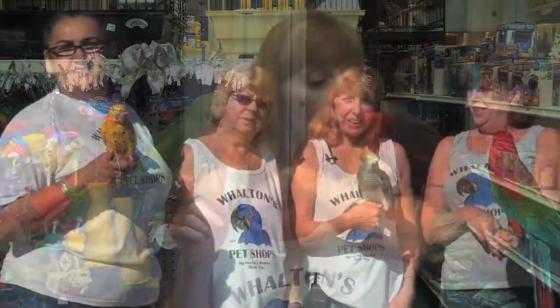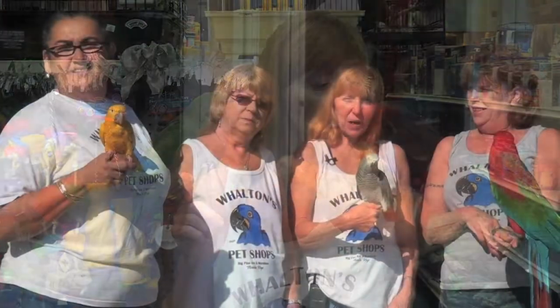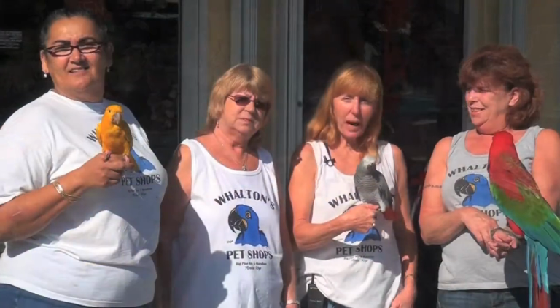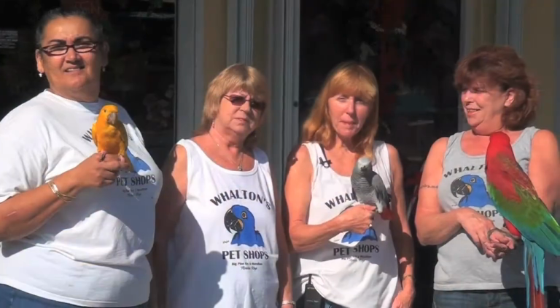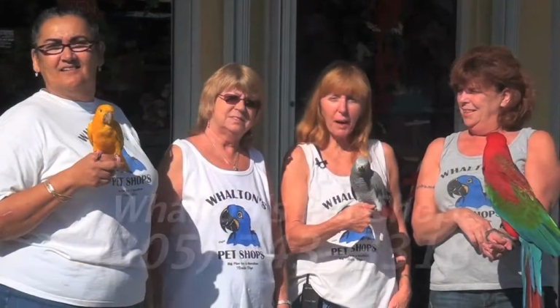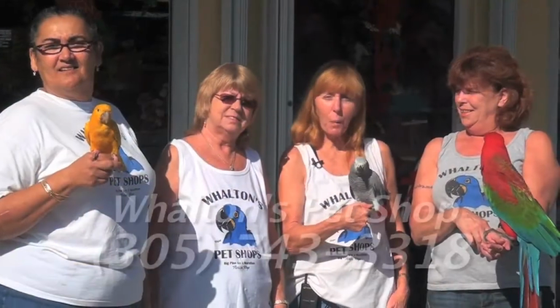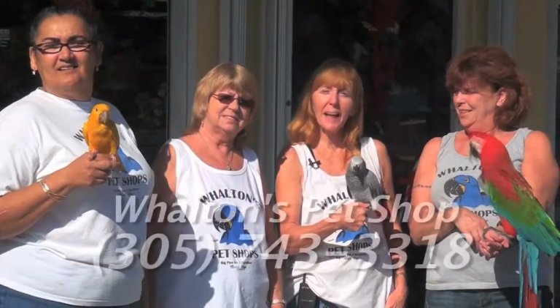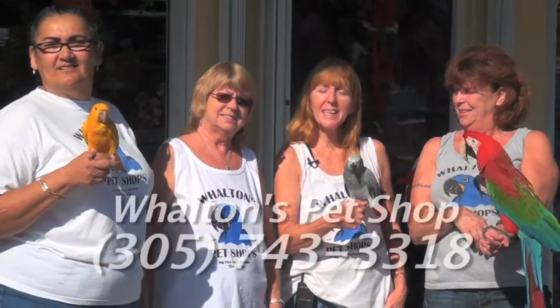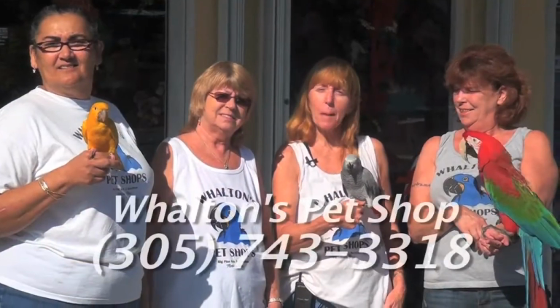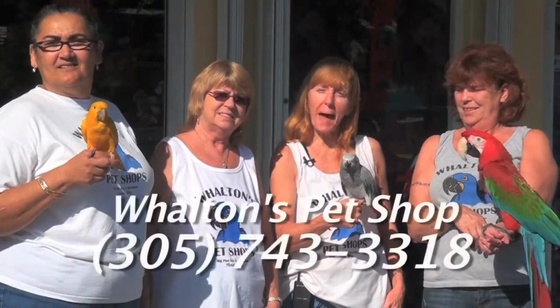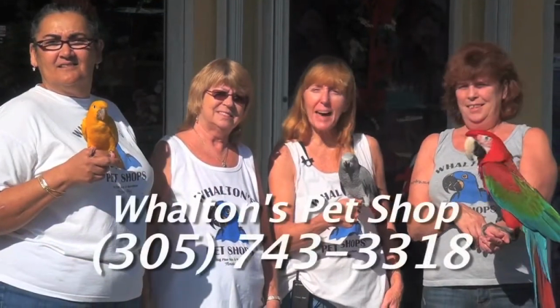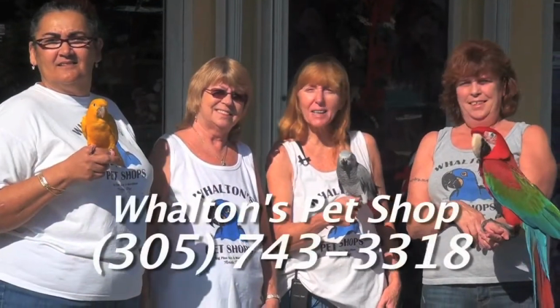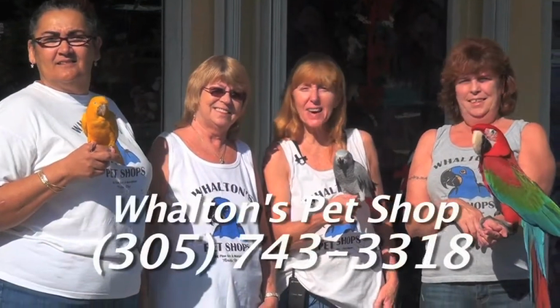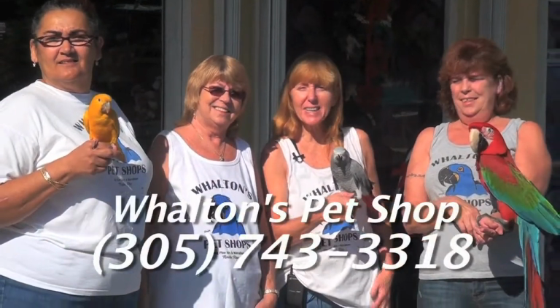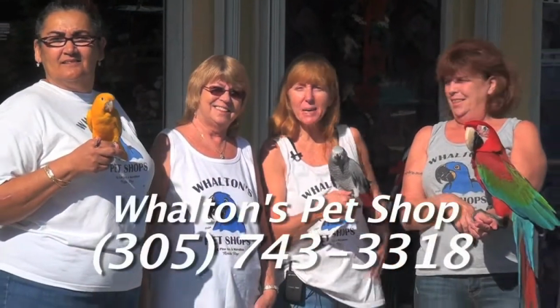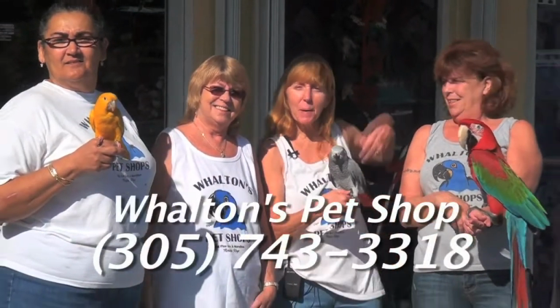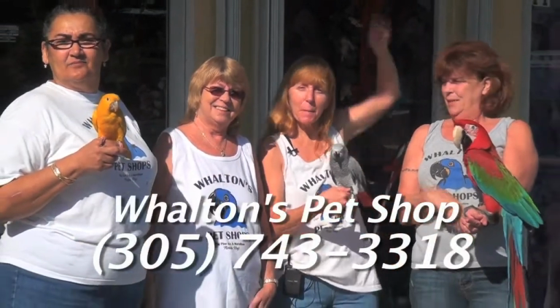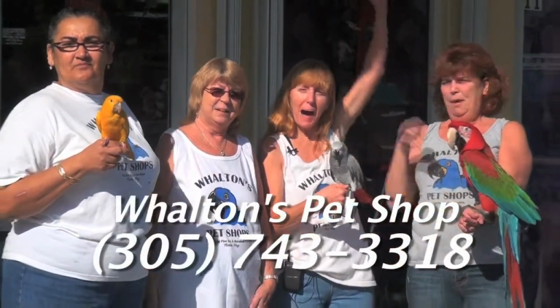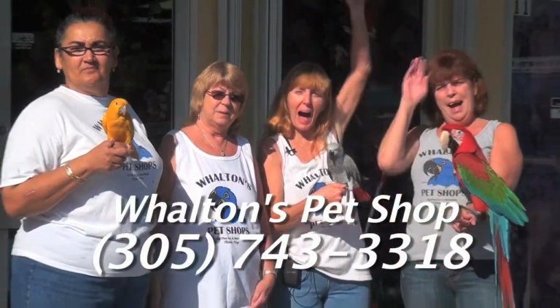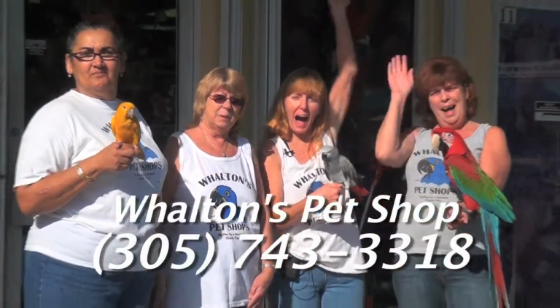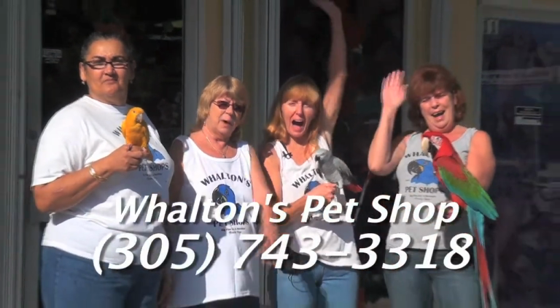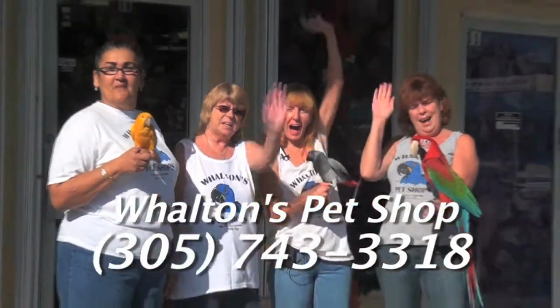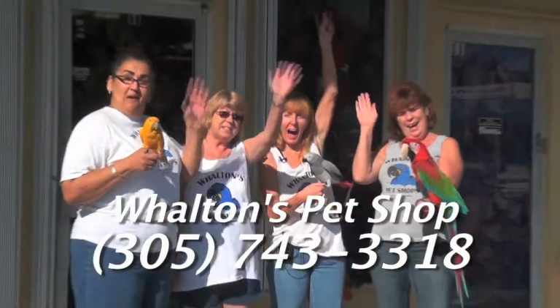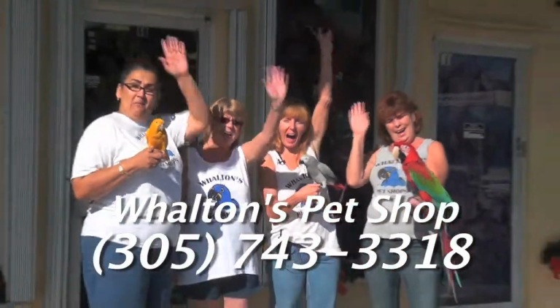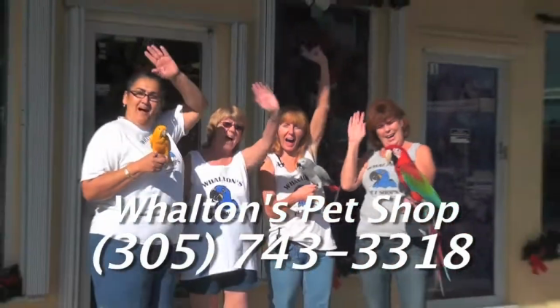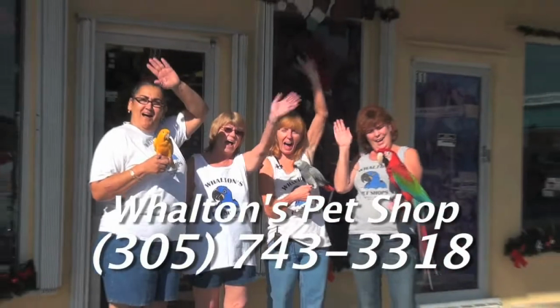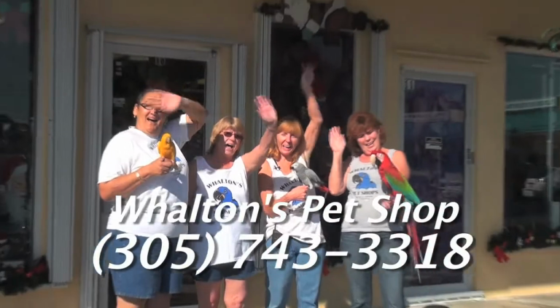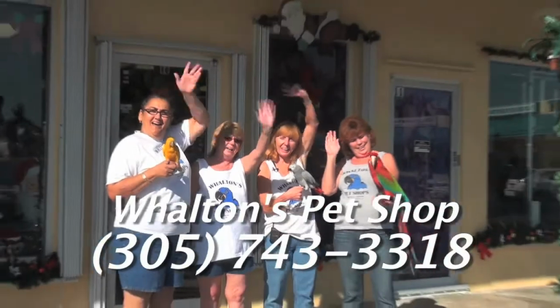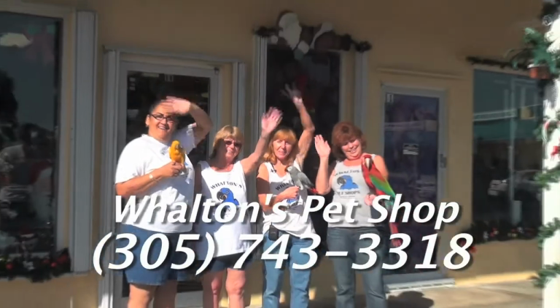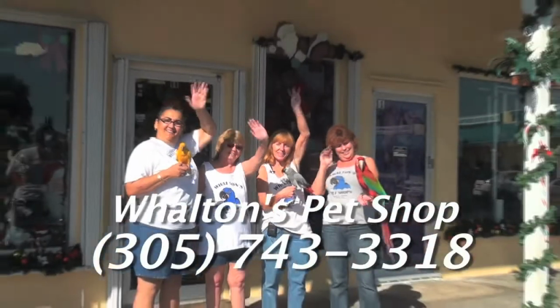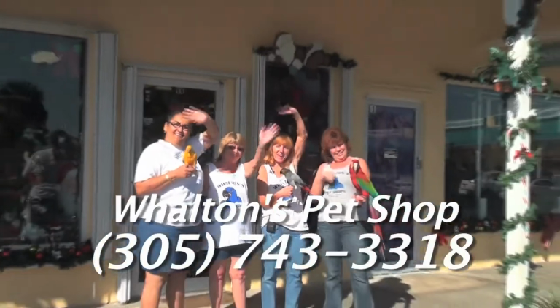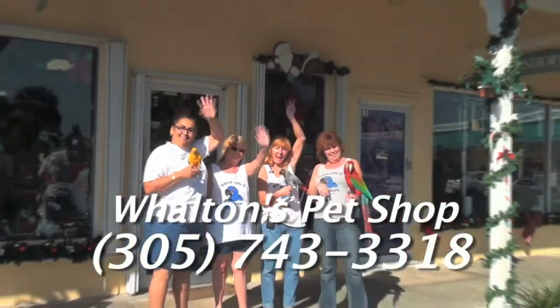So come down to Walton's and pay us a visit! Bye! We'll see ya!